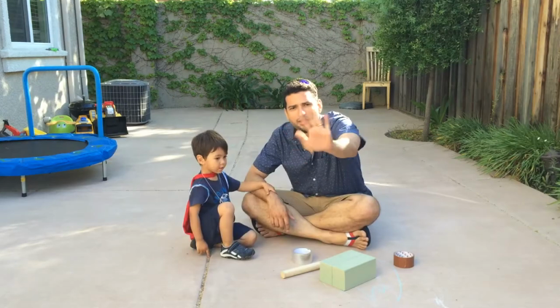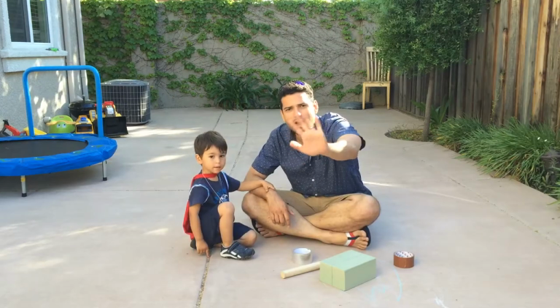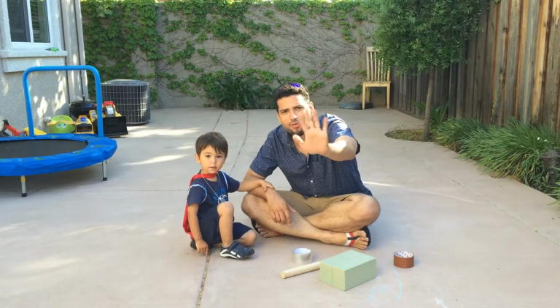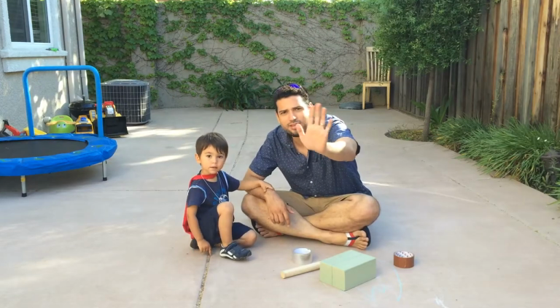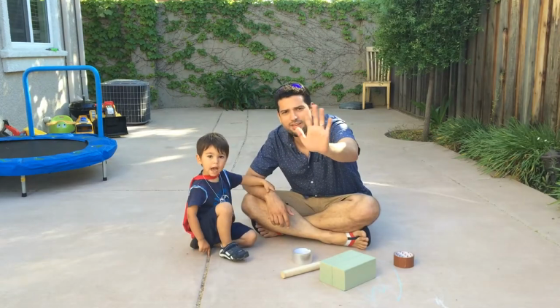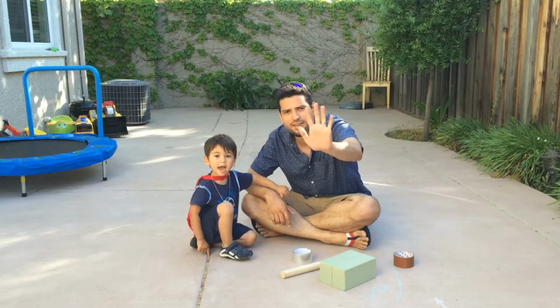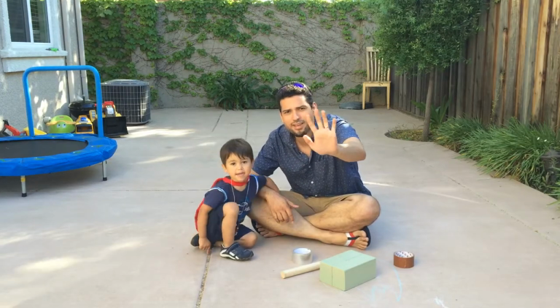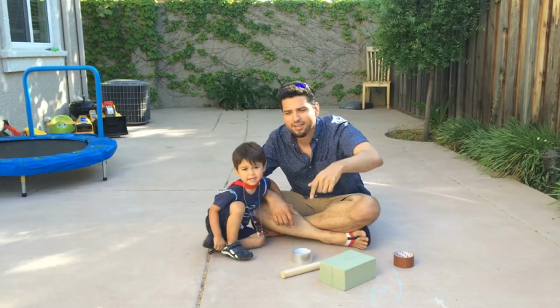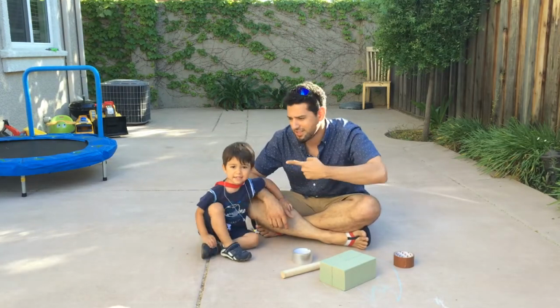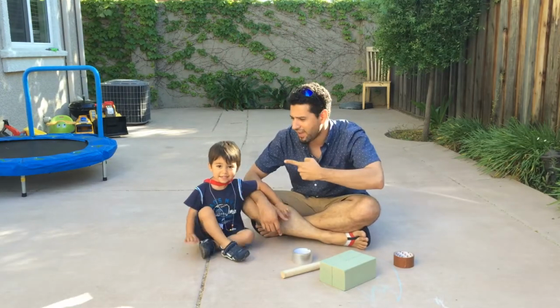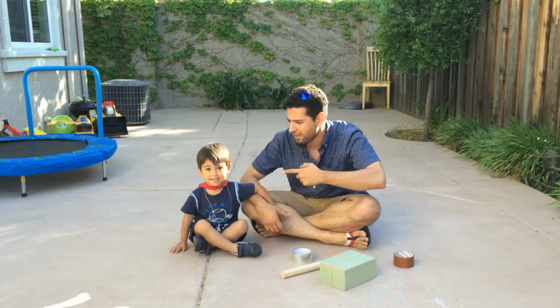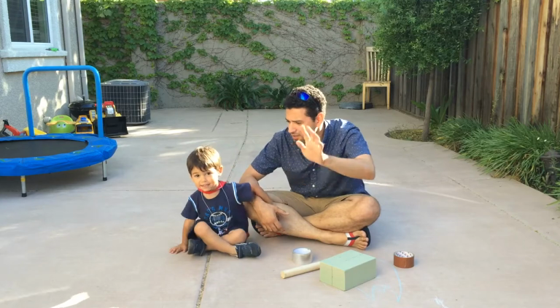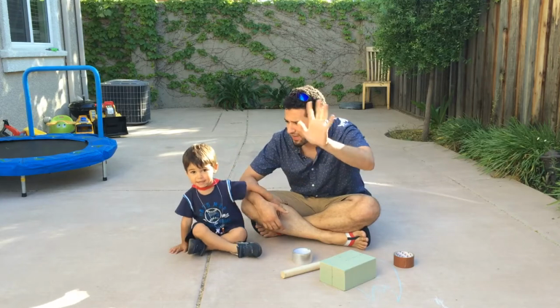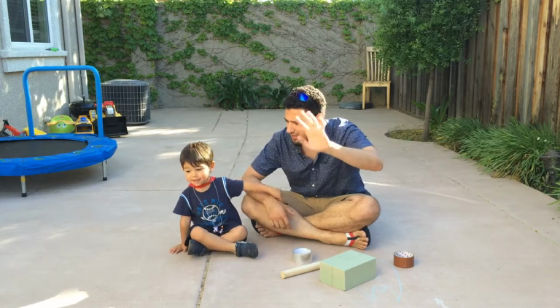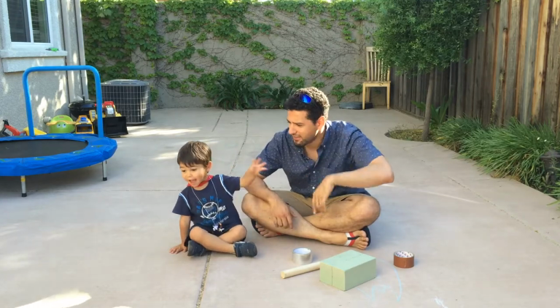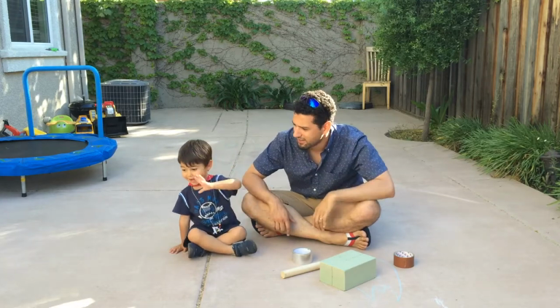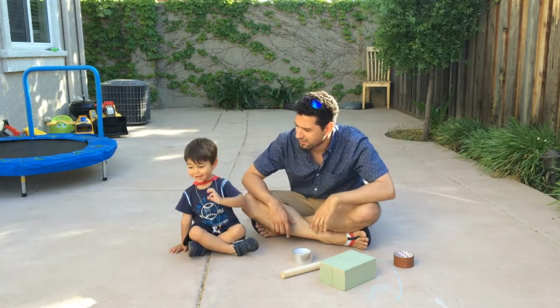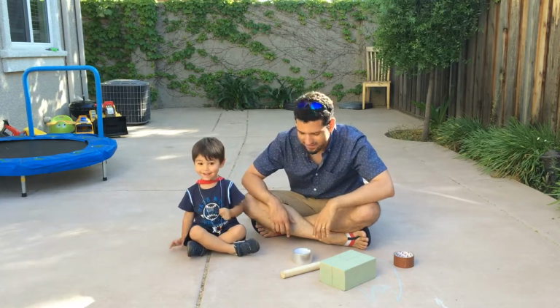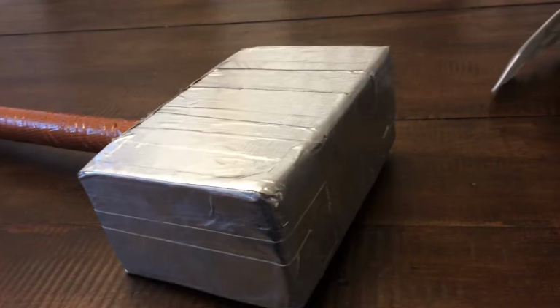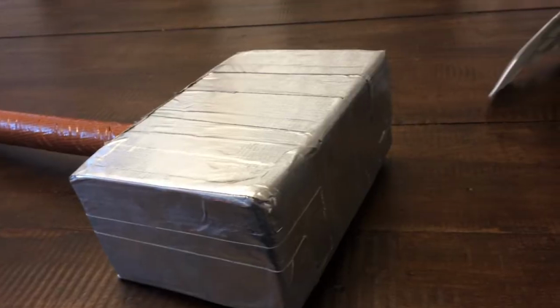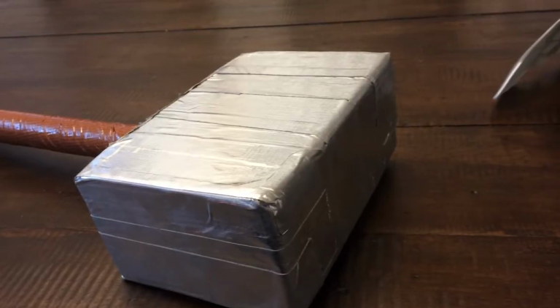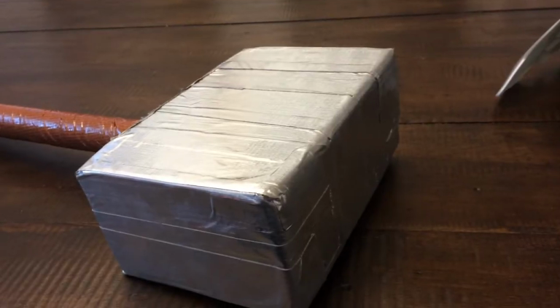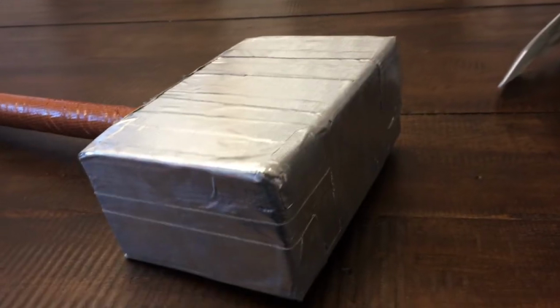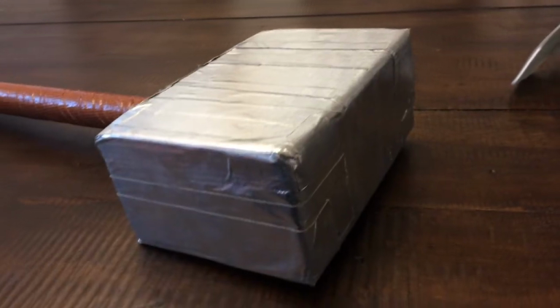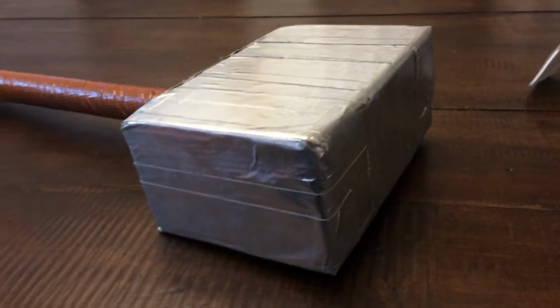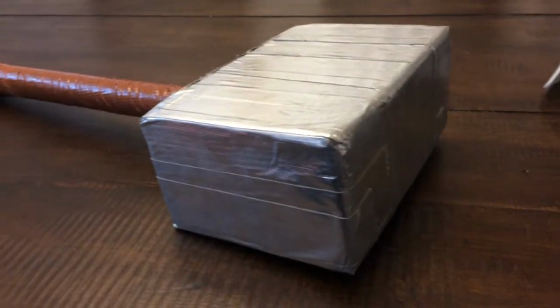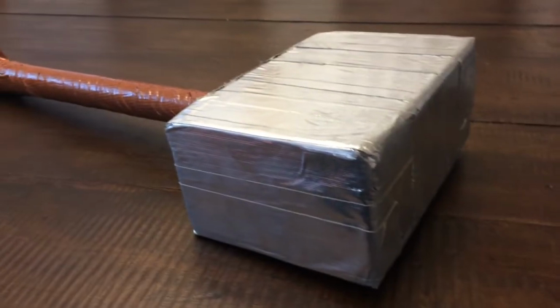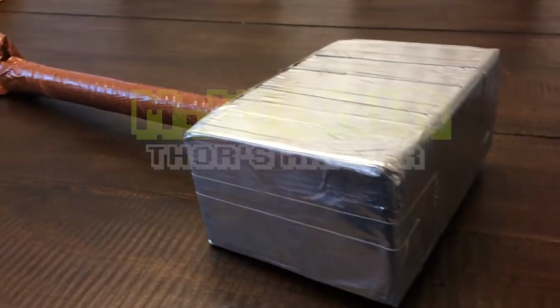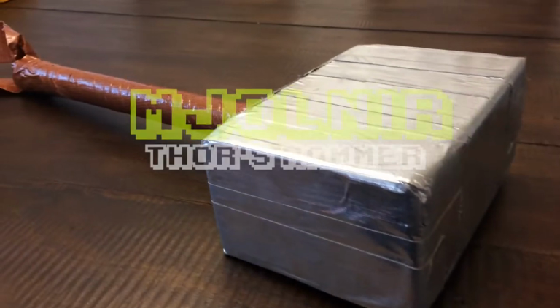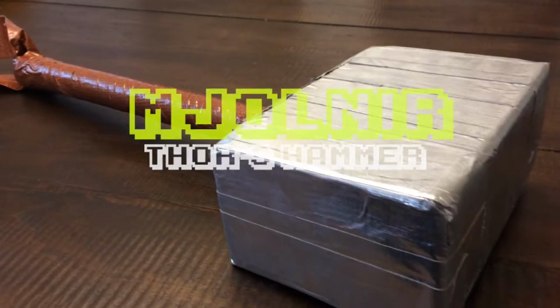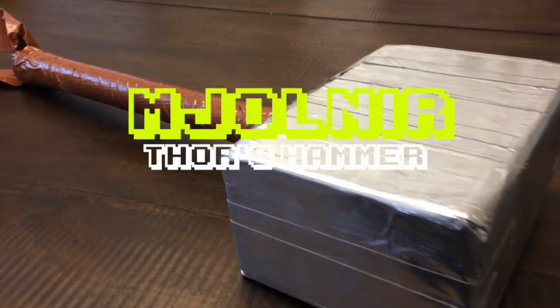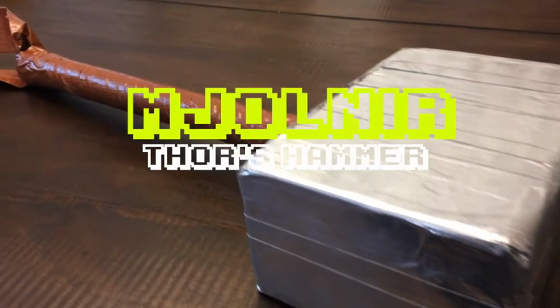Hi everyone! This is Kai. Kai, can you say hi? Today we're going to make Thor's hammer Mjolnir.